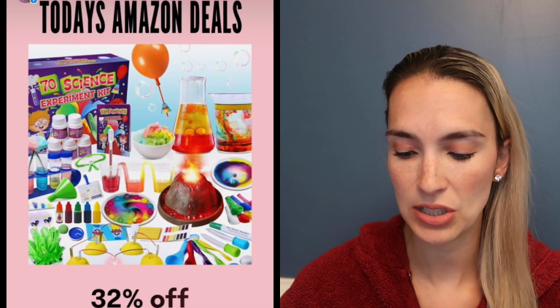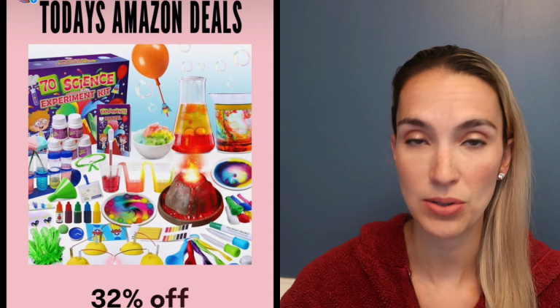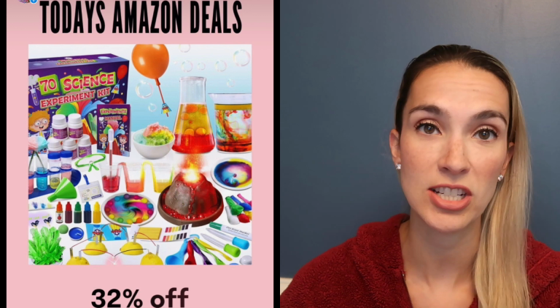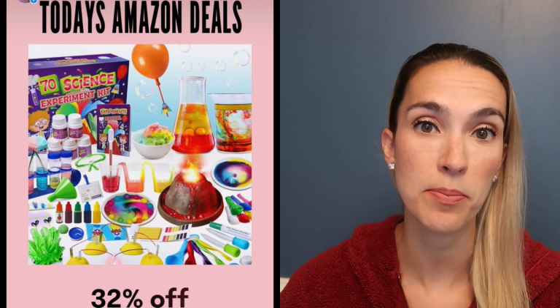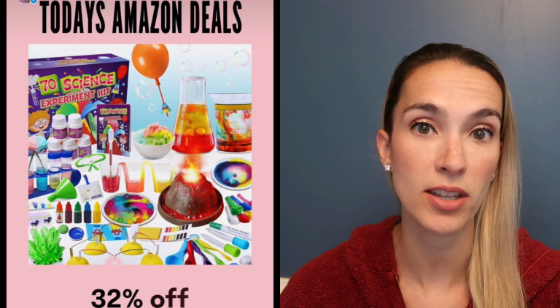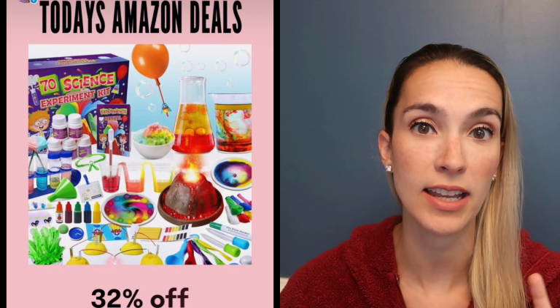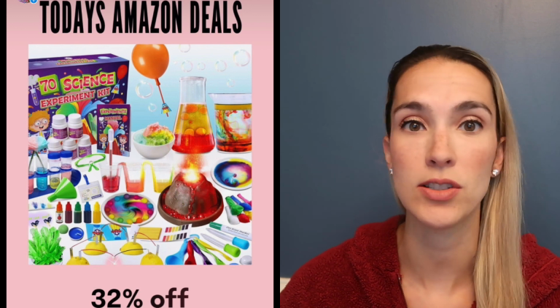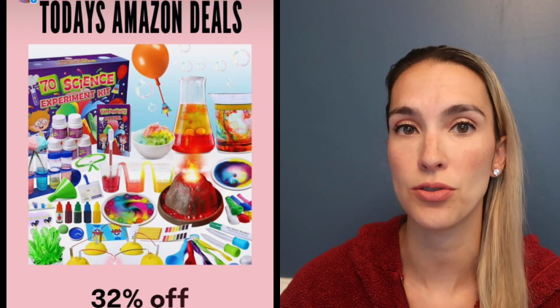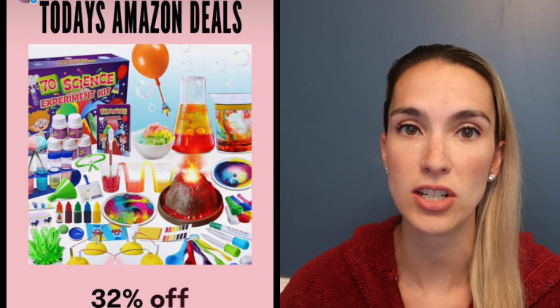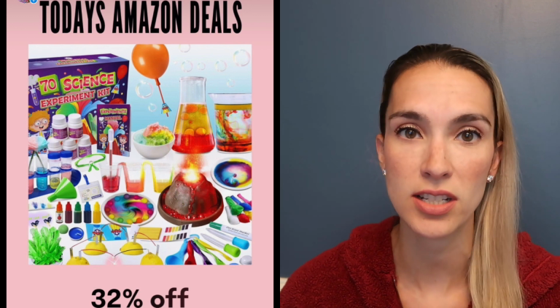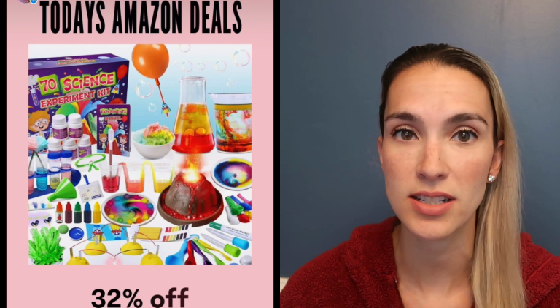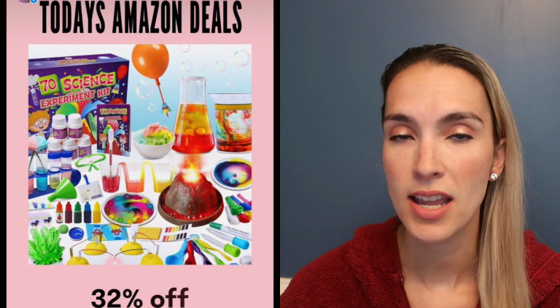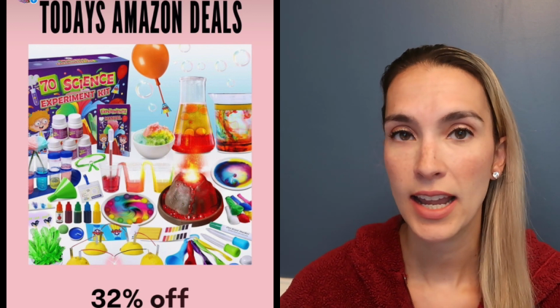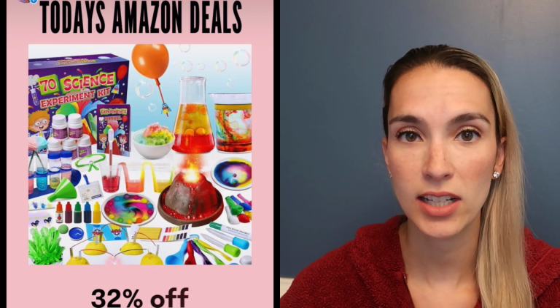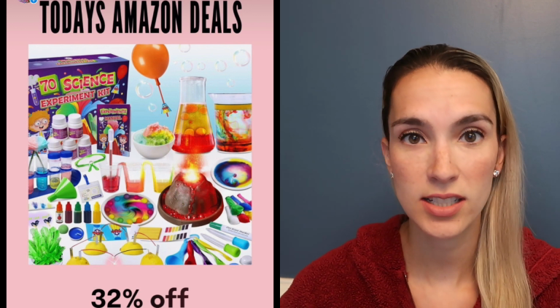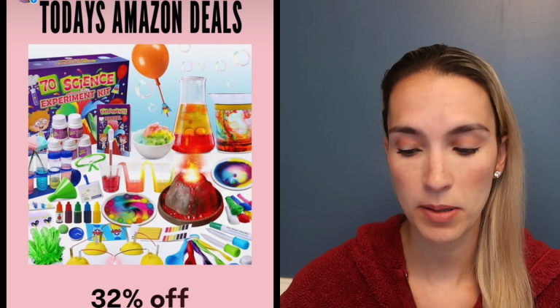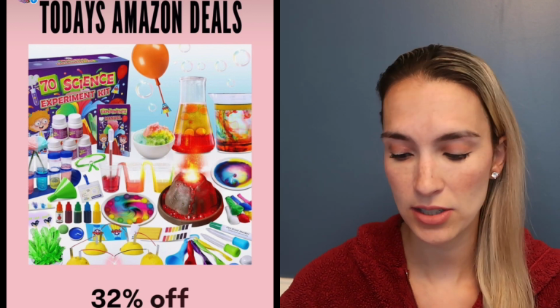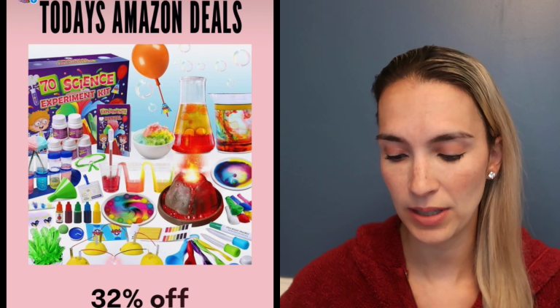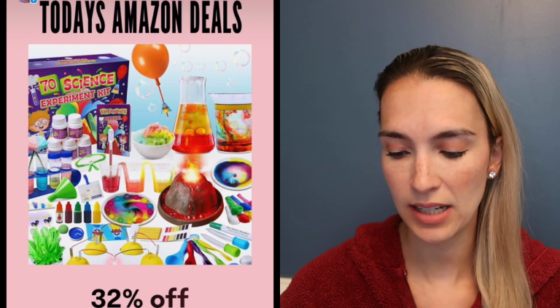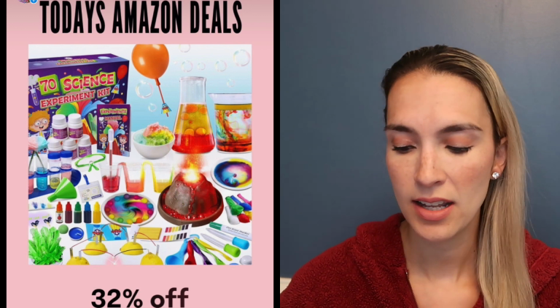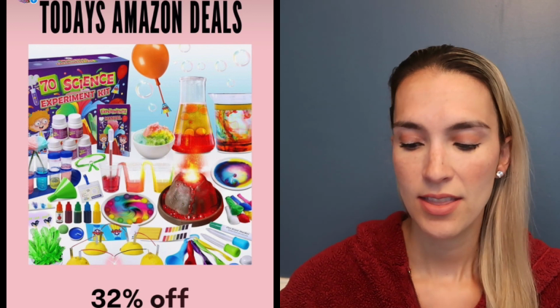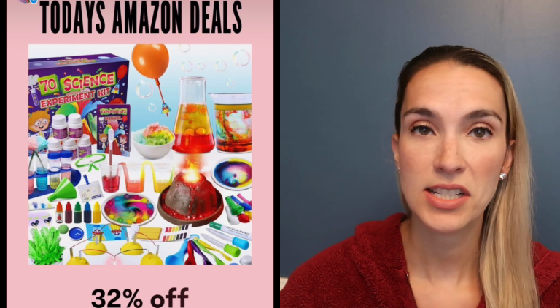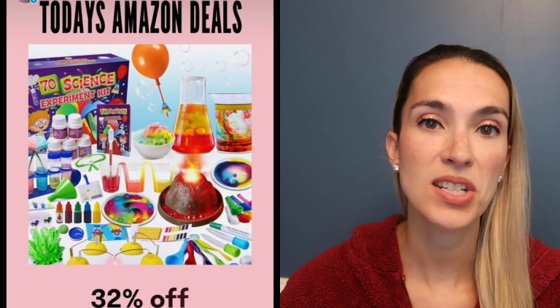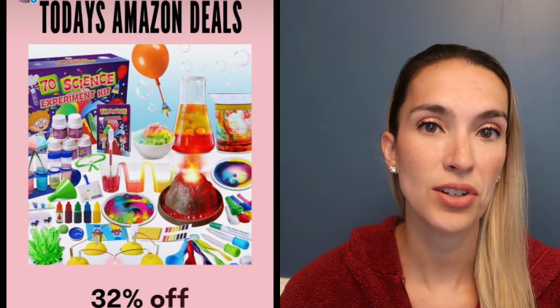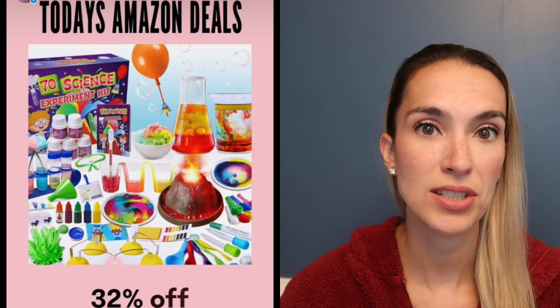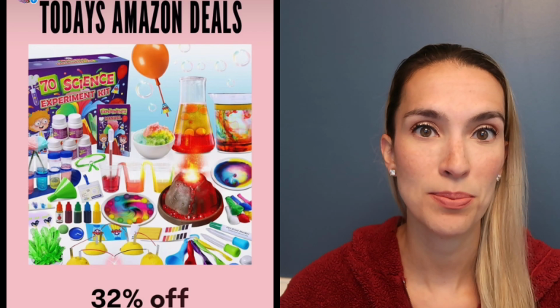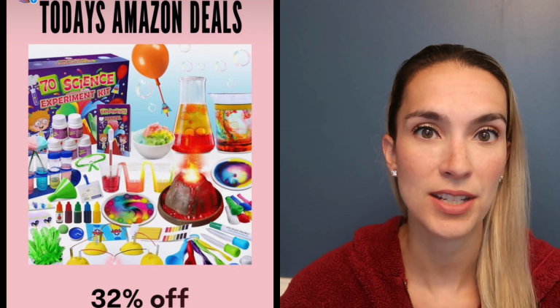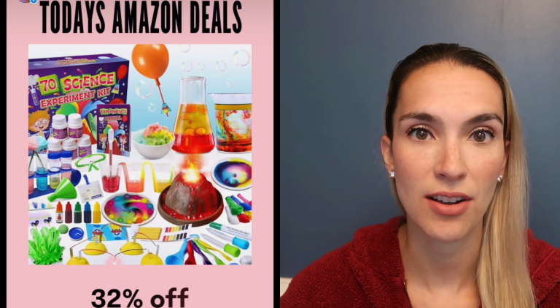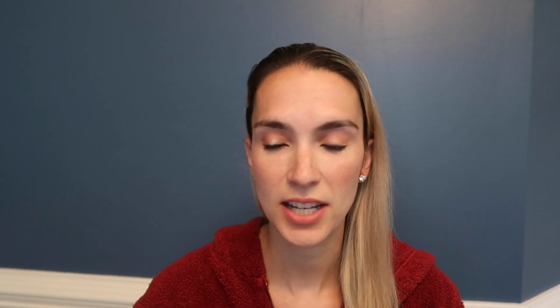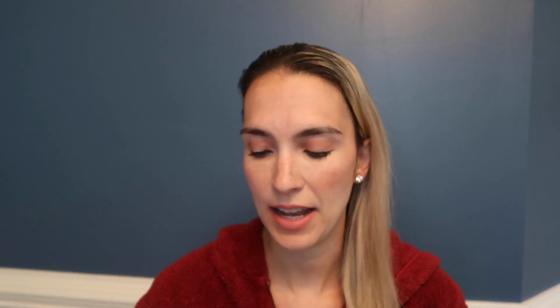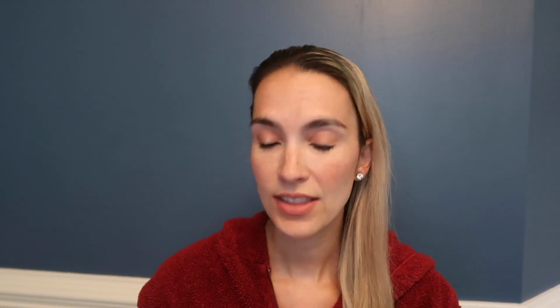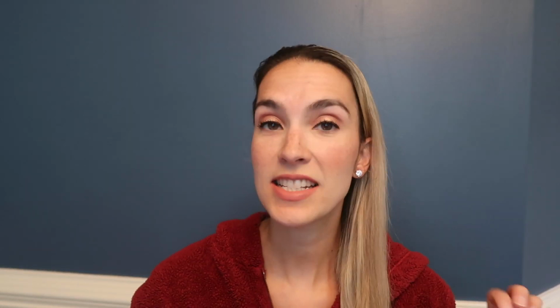A Lego Pokemon Zubat is 20% off. There is a science experiment kit that comes with 70 different science experiments, a book with directions and supplies — it's 32% off today.